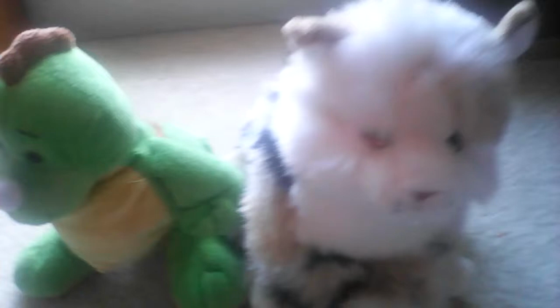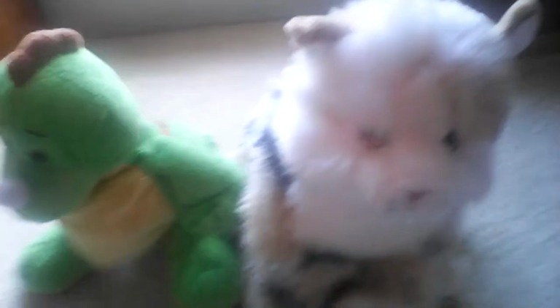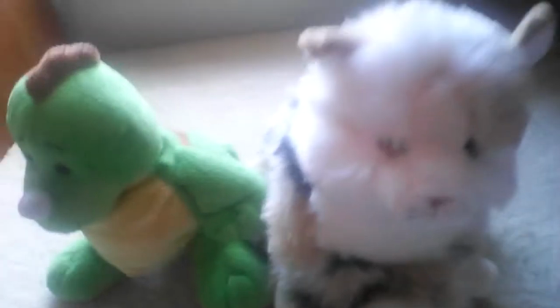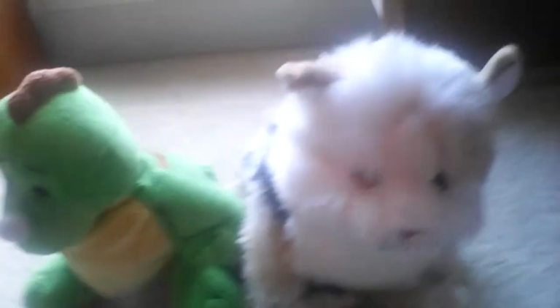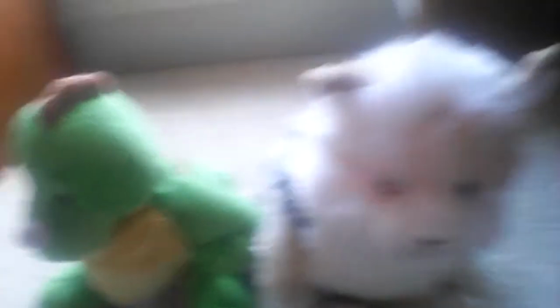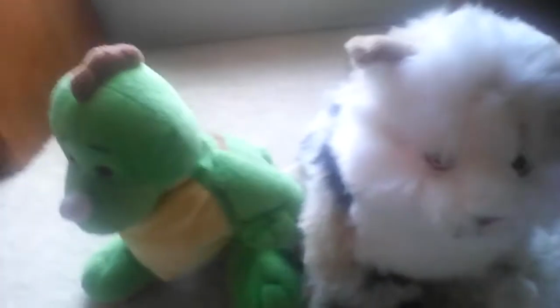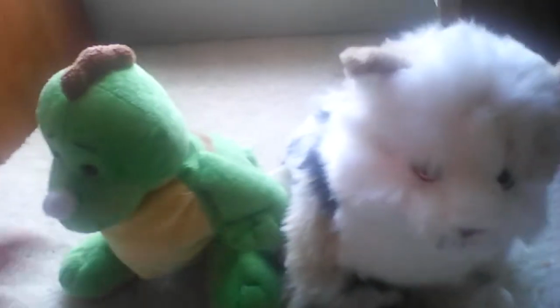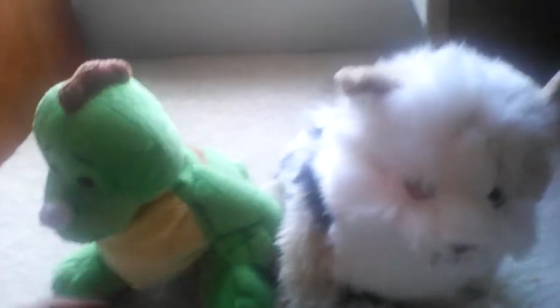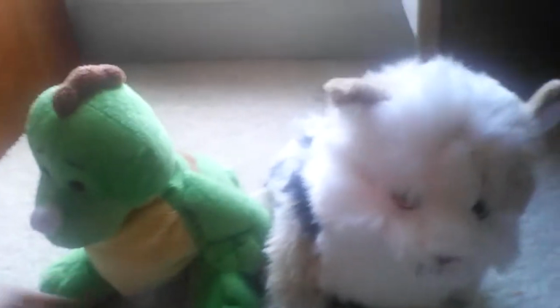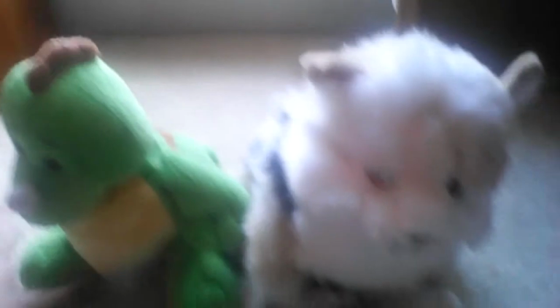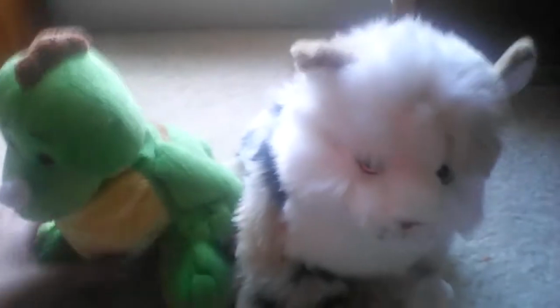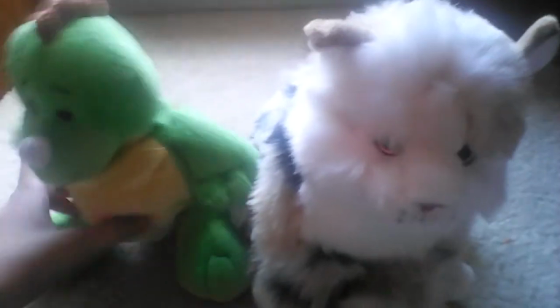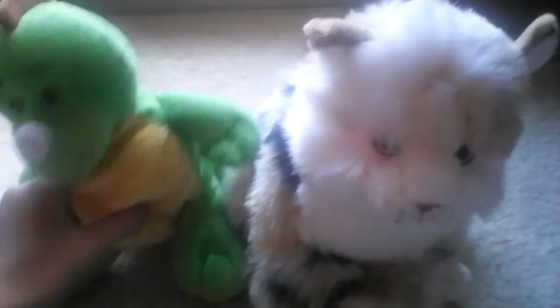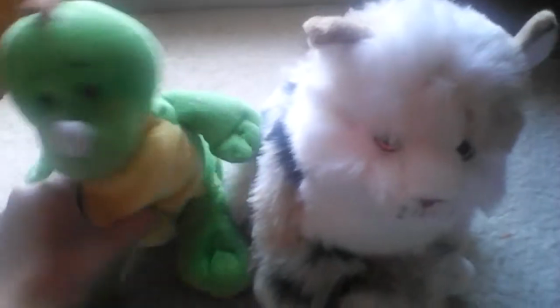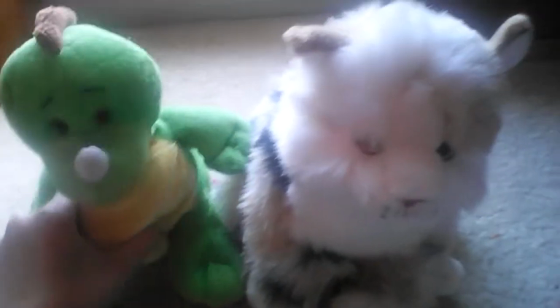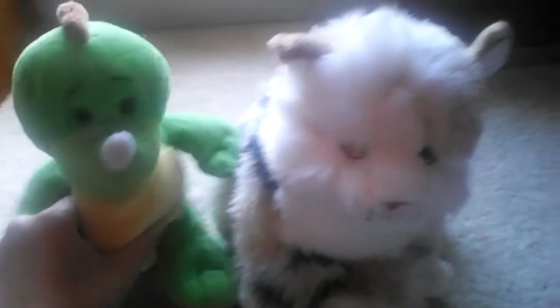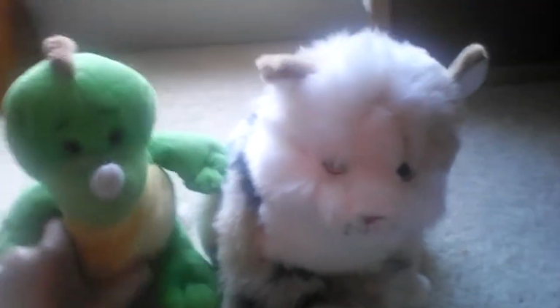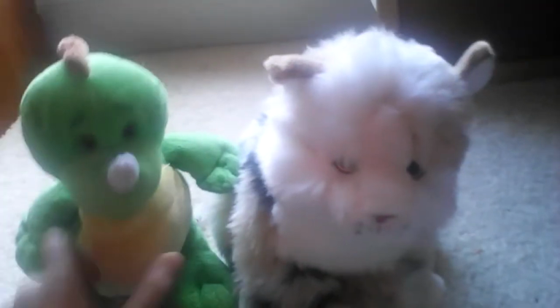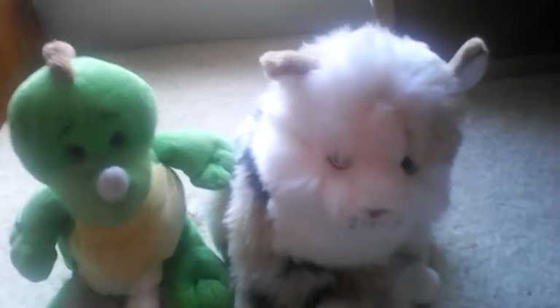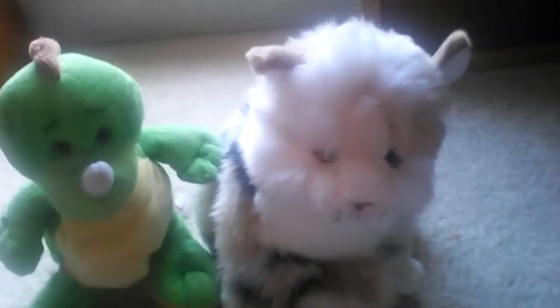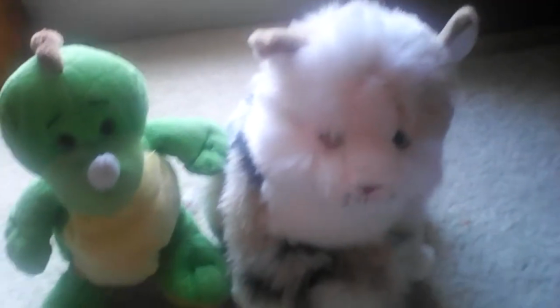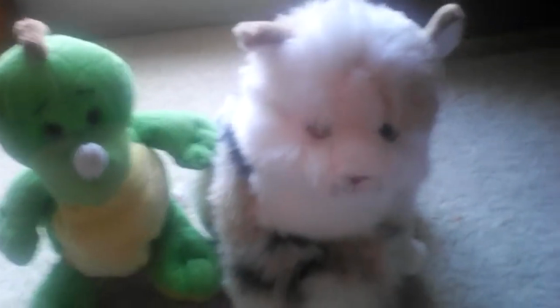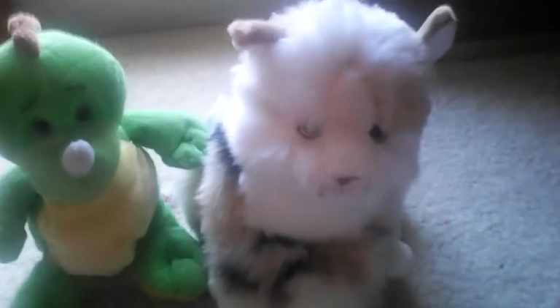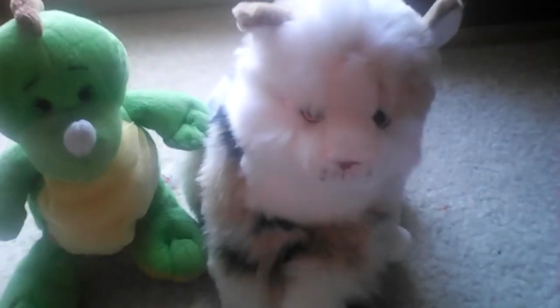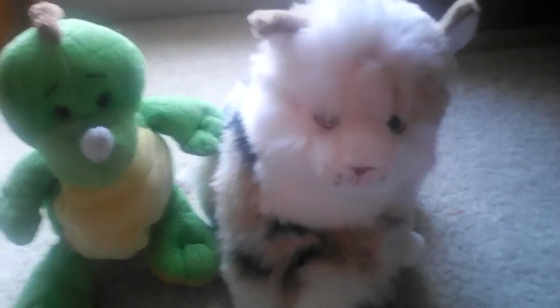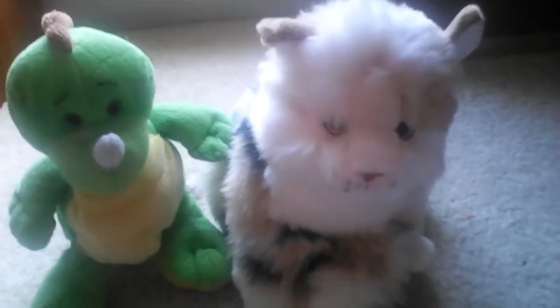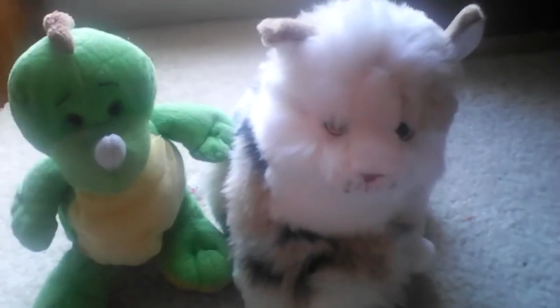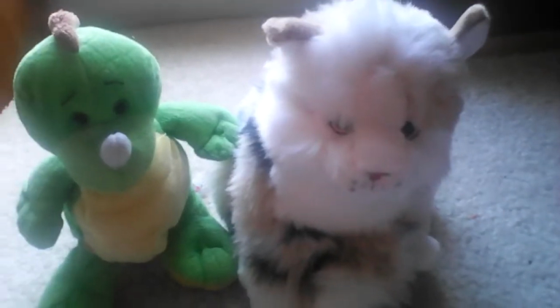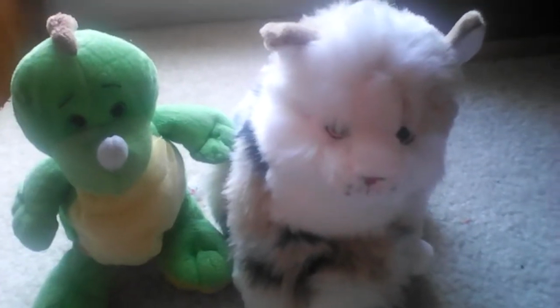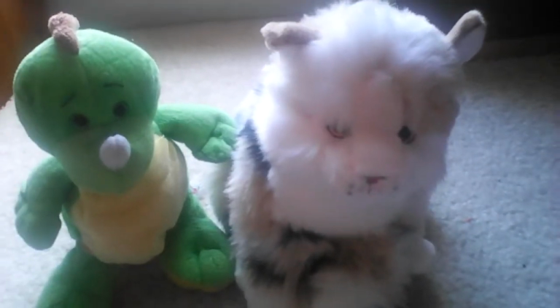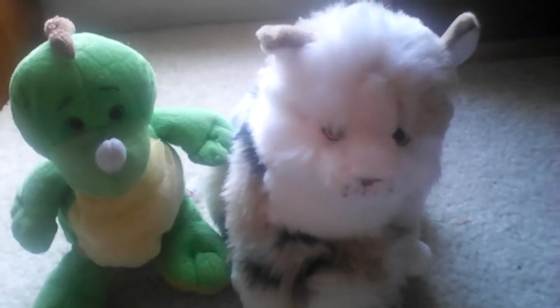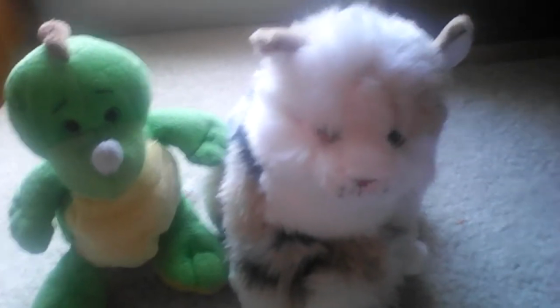Hey guys, it's Dashikens. I'm here with Buddy, my key lamb dino, and Kaya, my signature mobile cat.